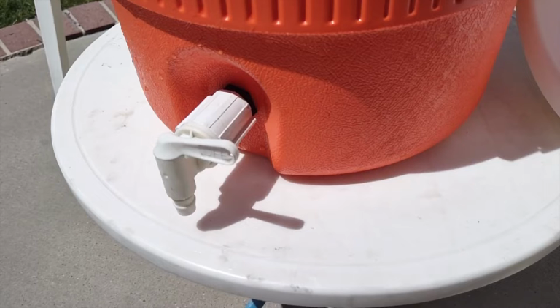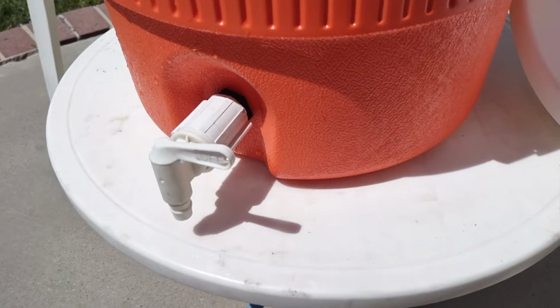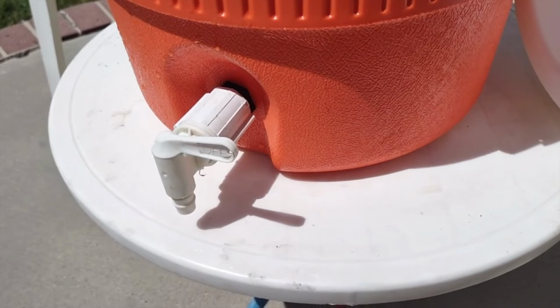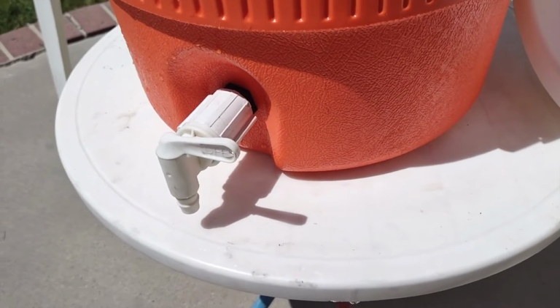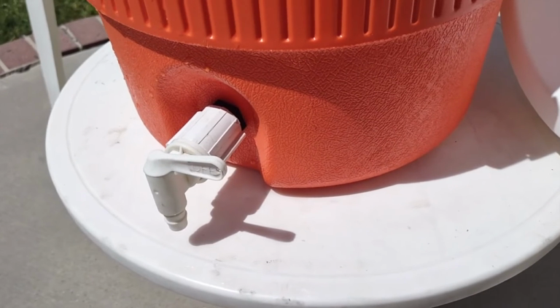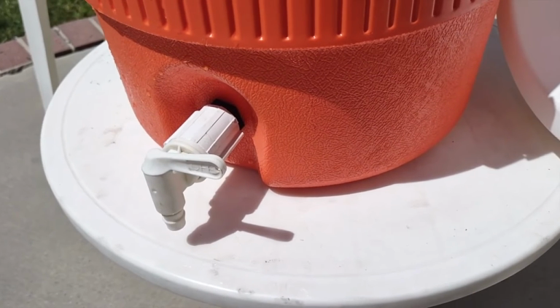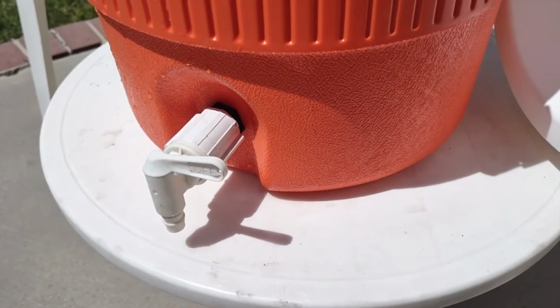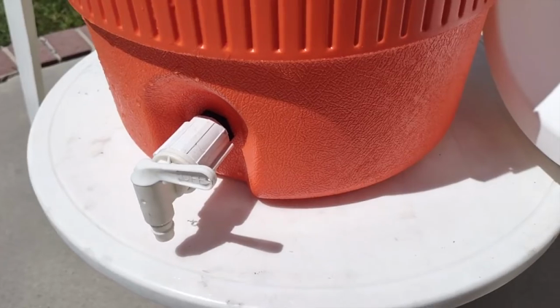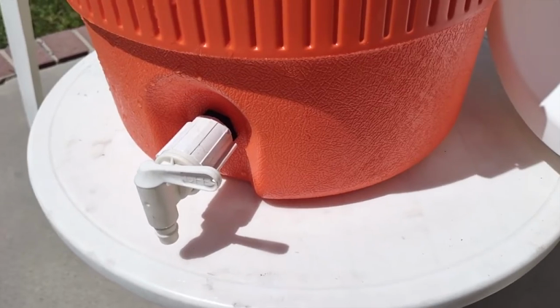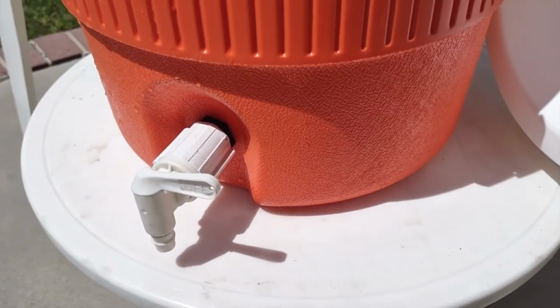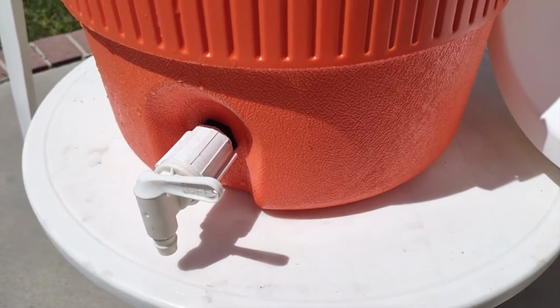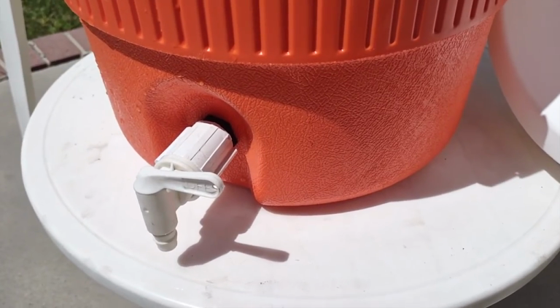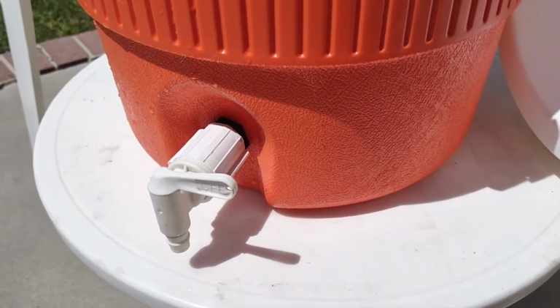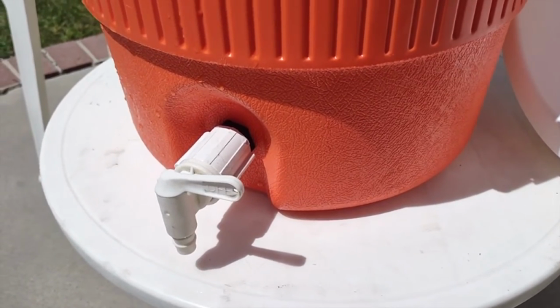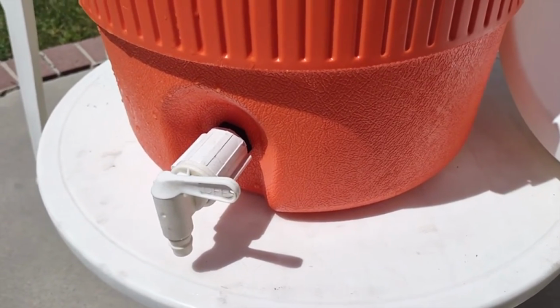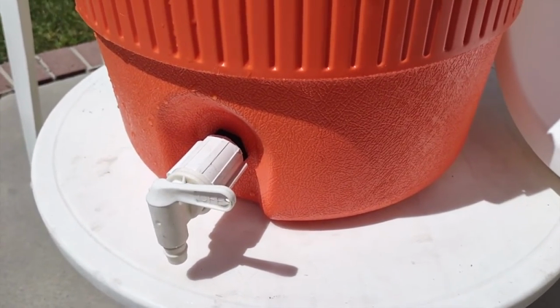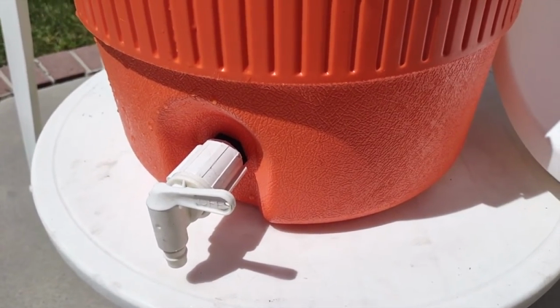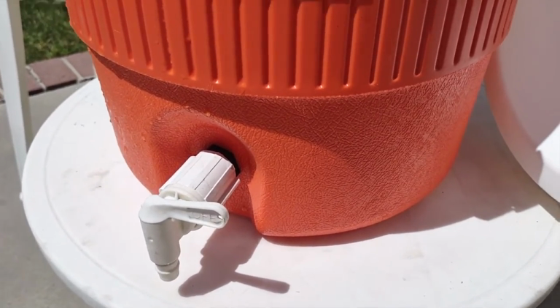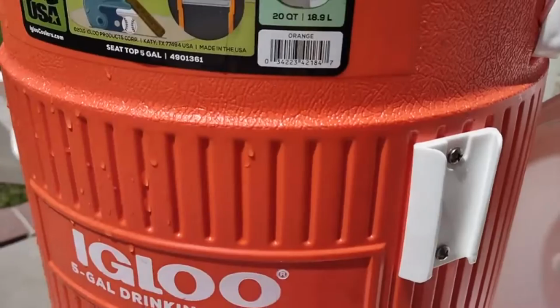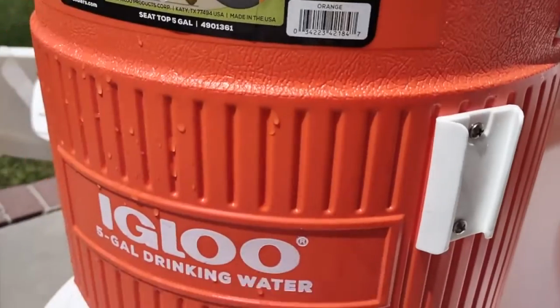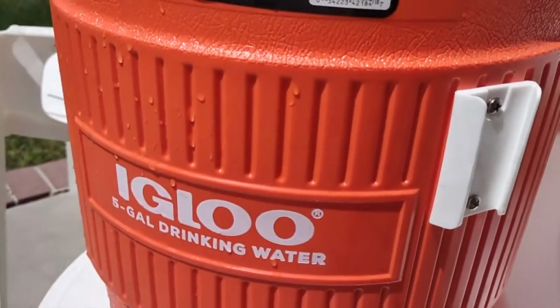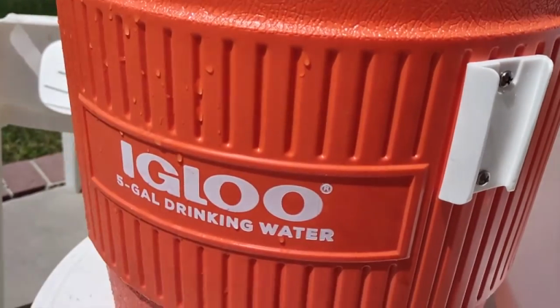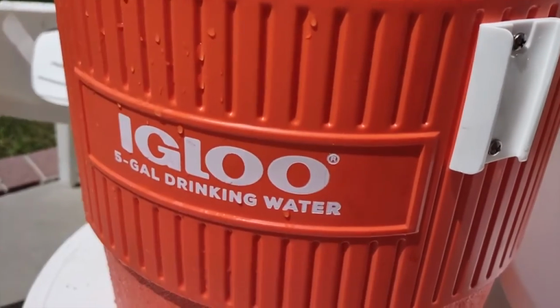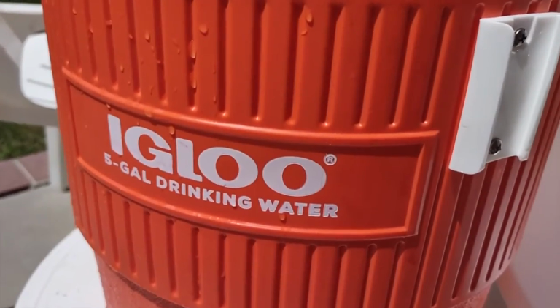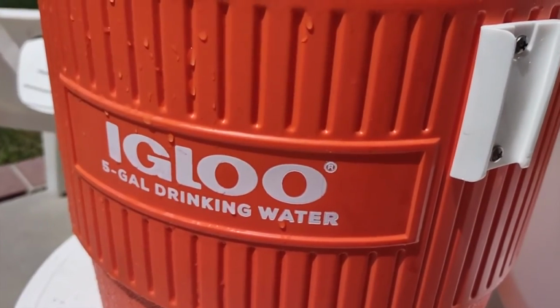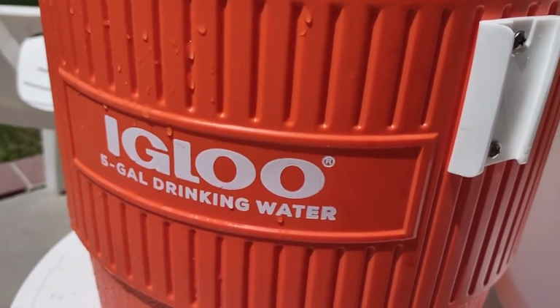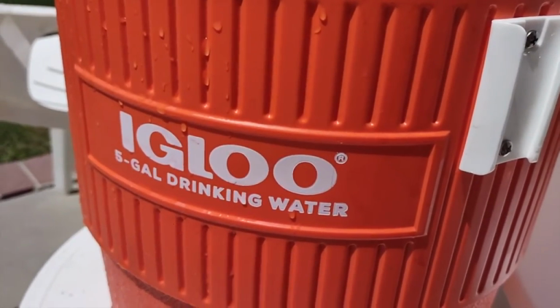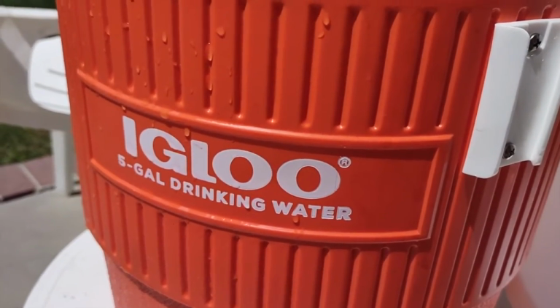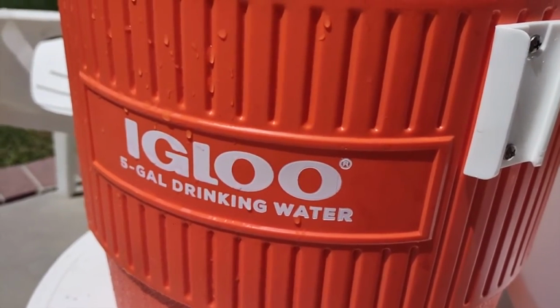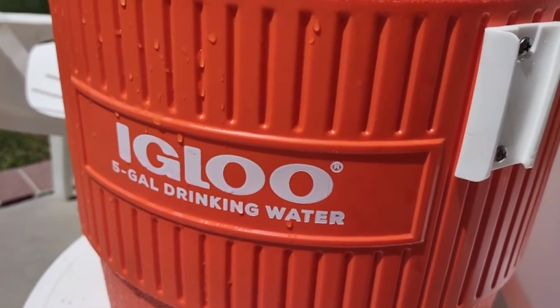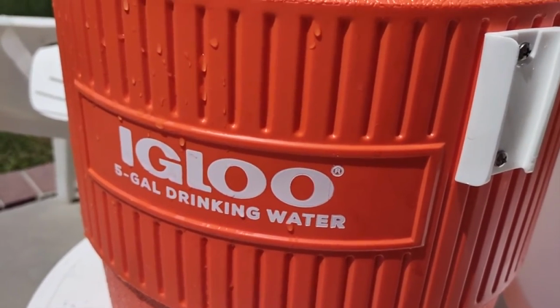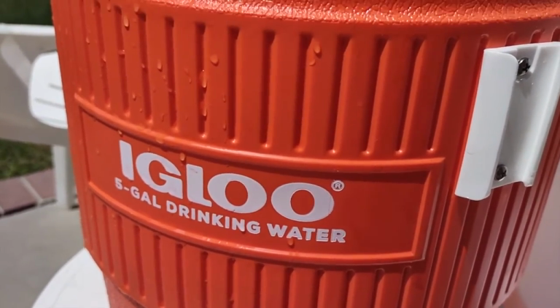Today I'm going to show you how to fix a leaking water cooler. This is an Igloo 5-gallon cooler.